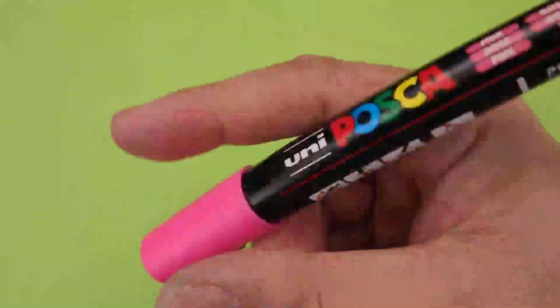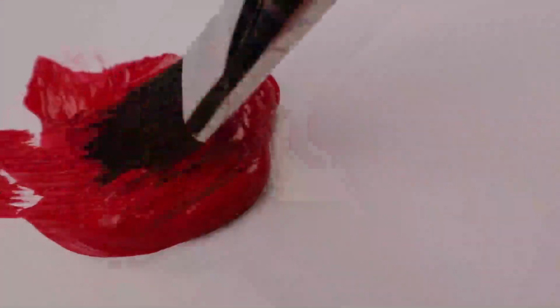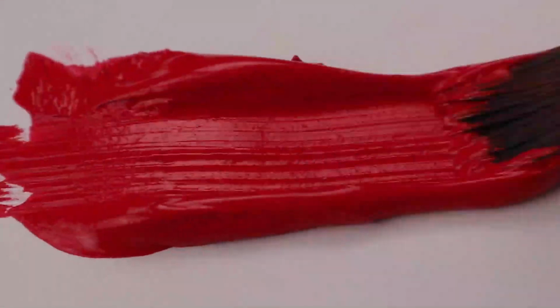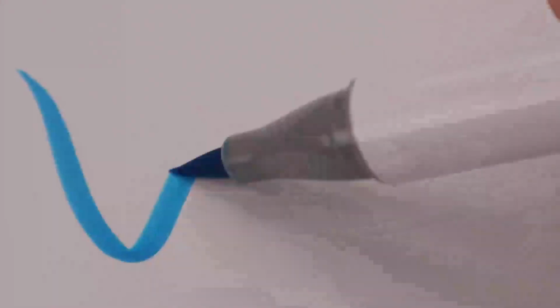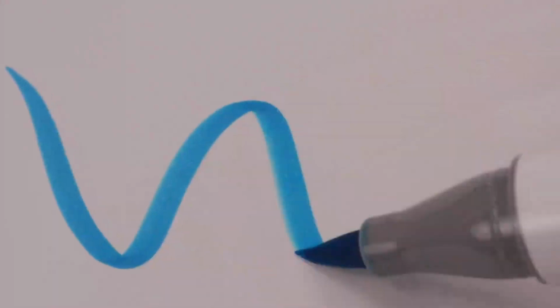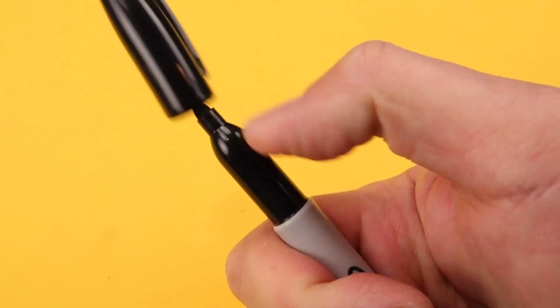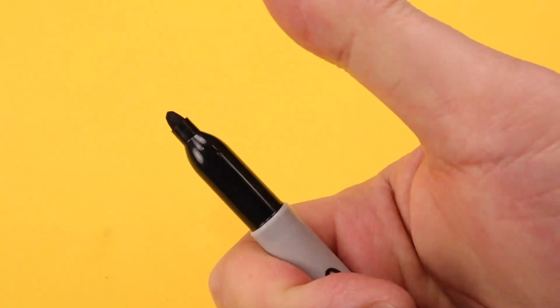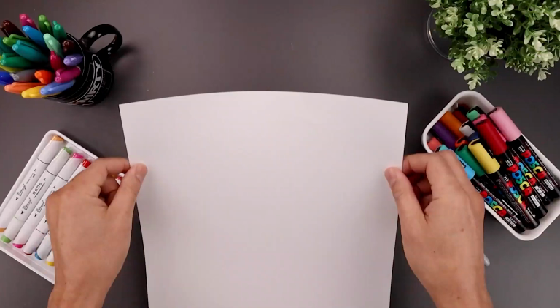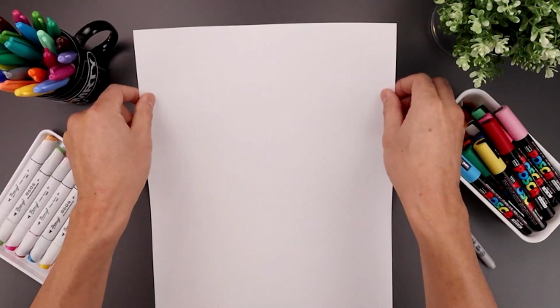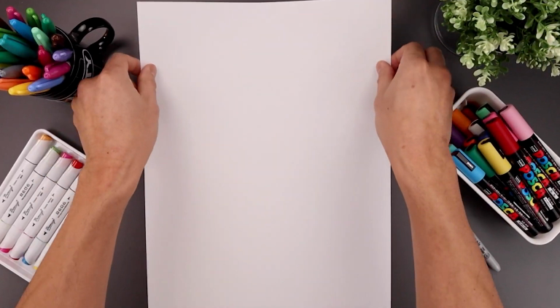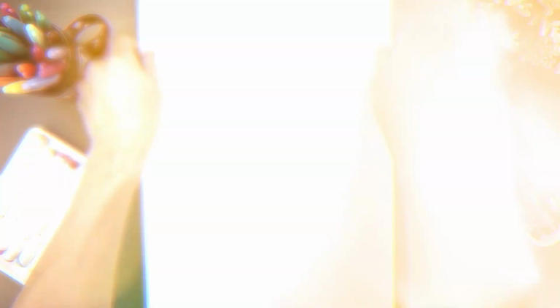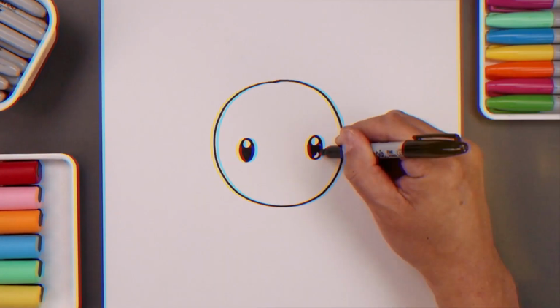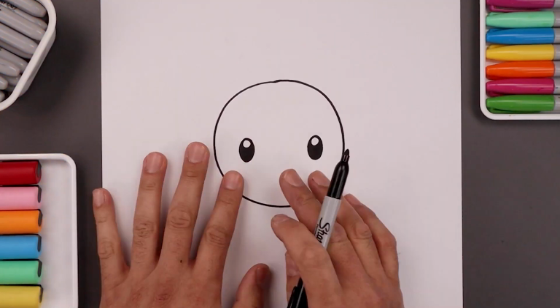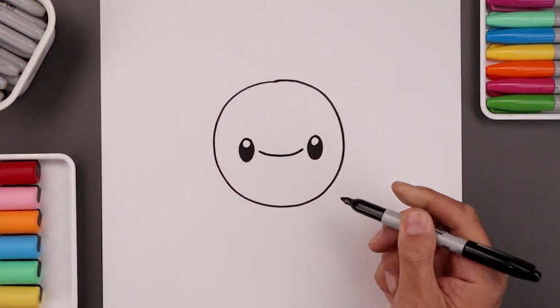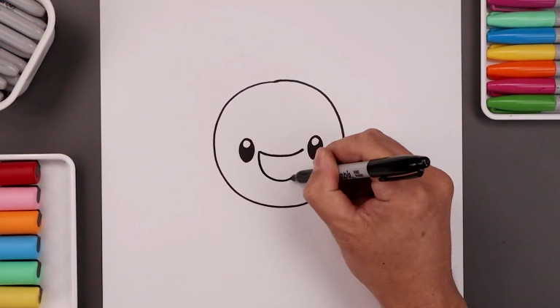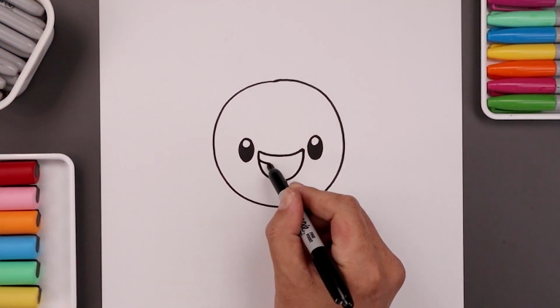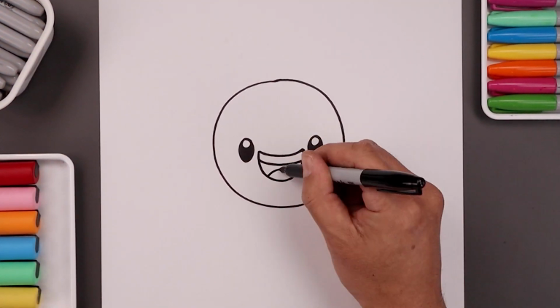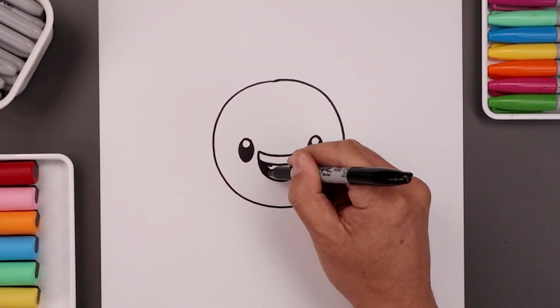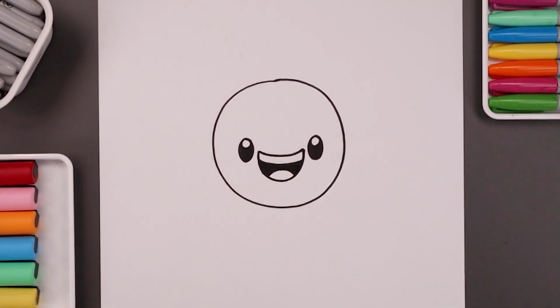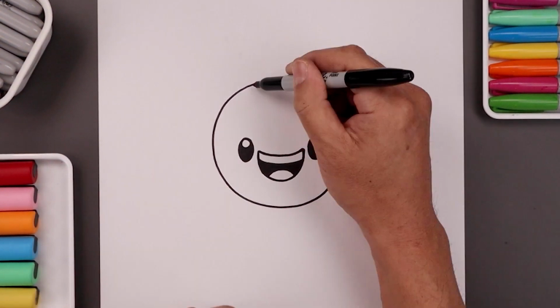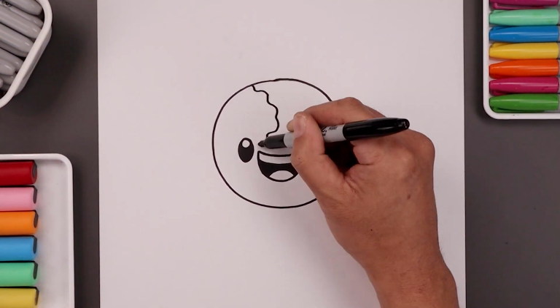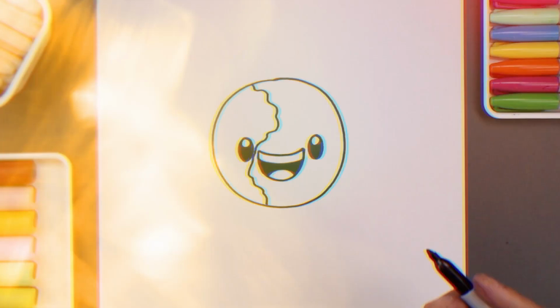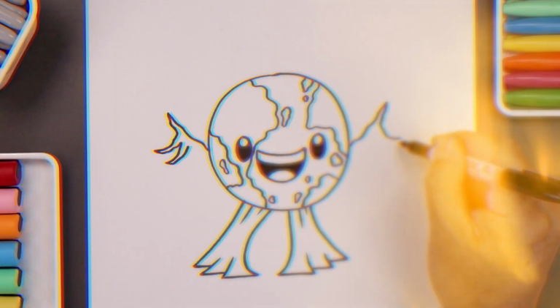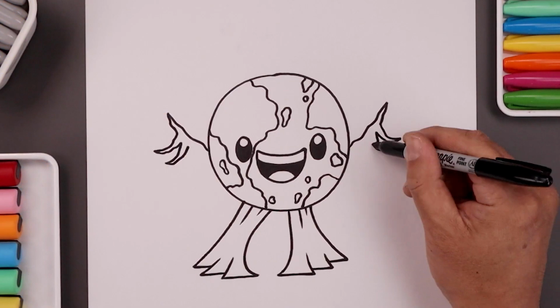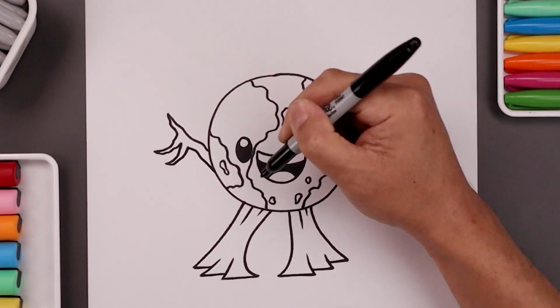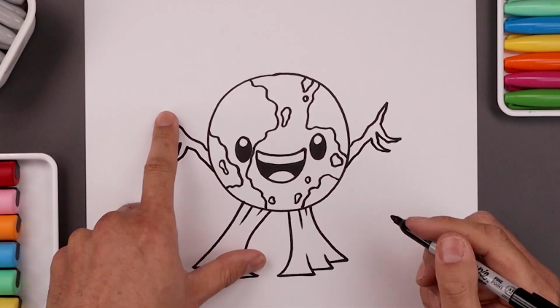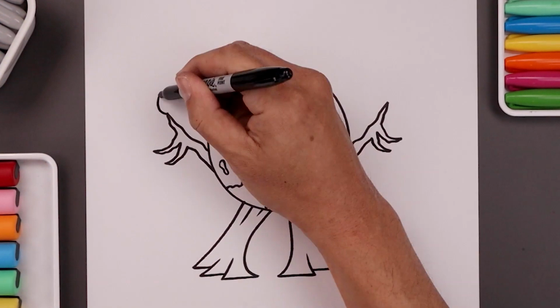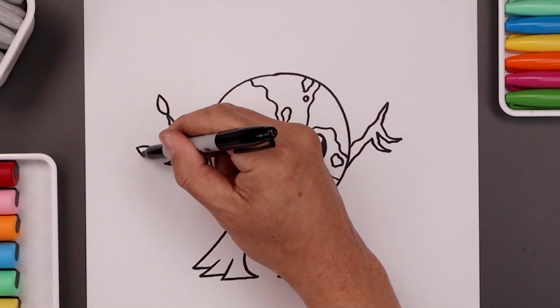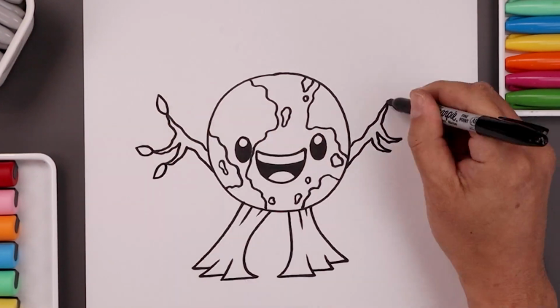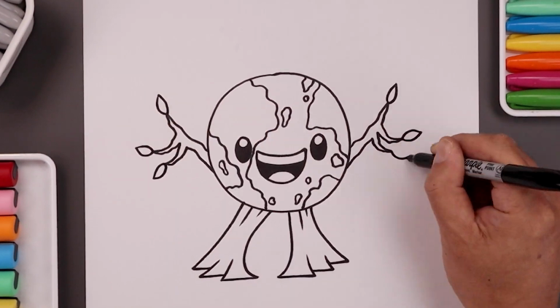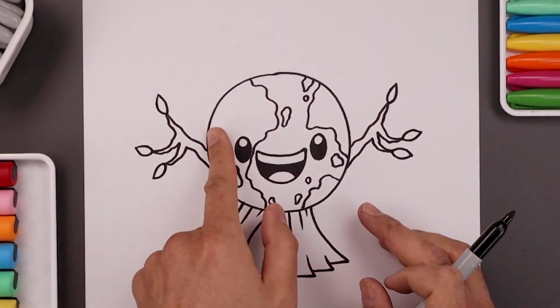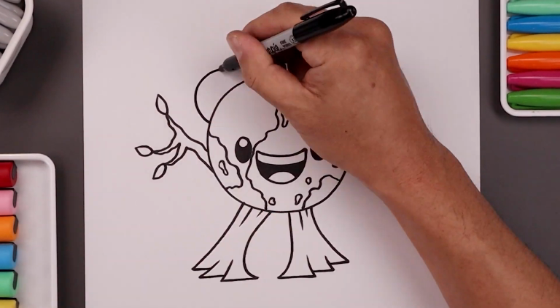What's up everyone and welcome to the club. In today's video we're celebrating Earth Day by showing you how to draw a cartoon Earth.